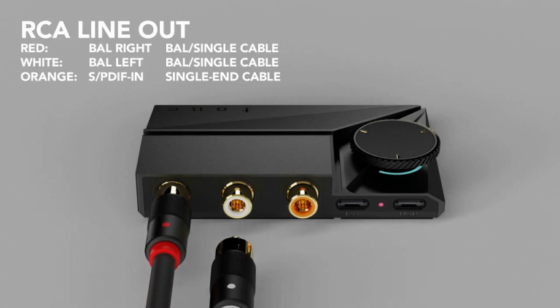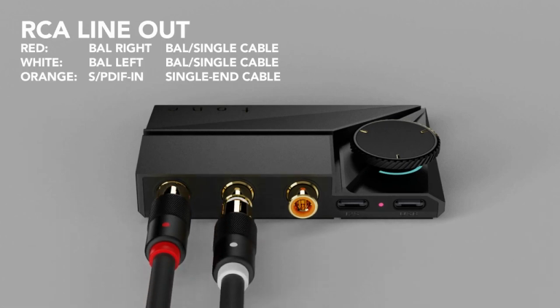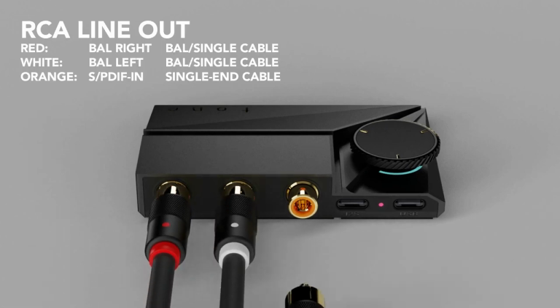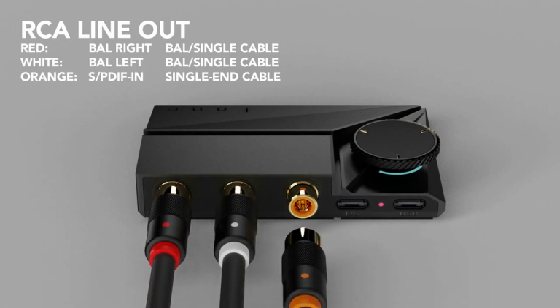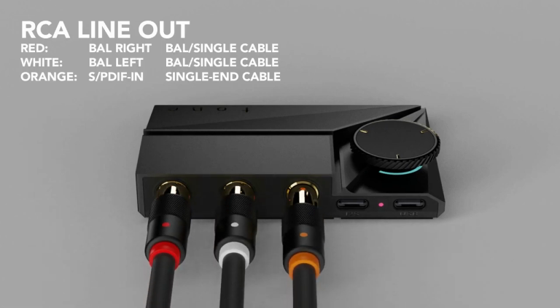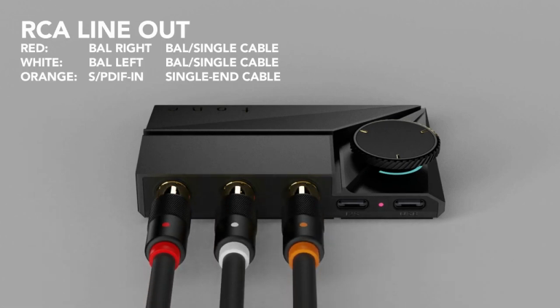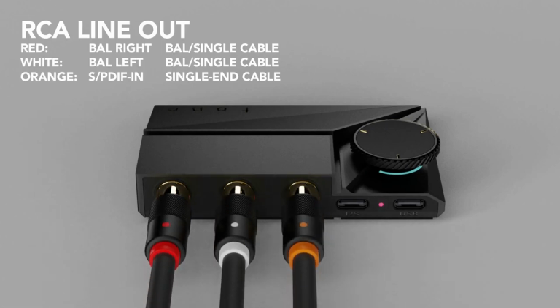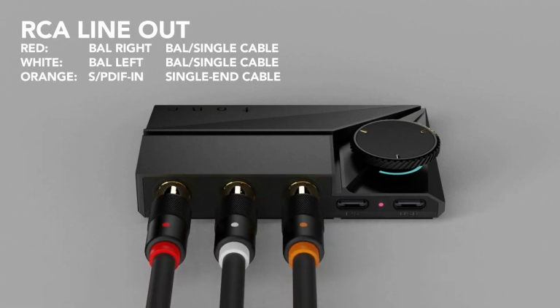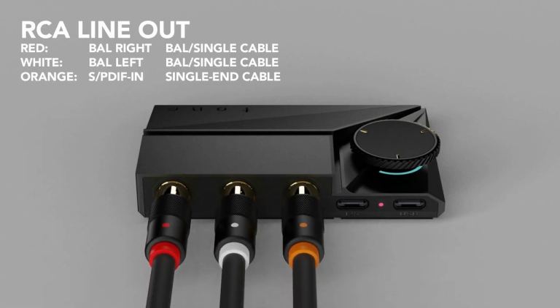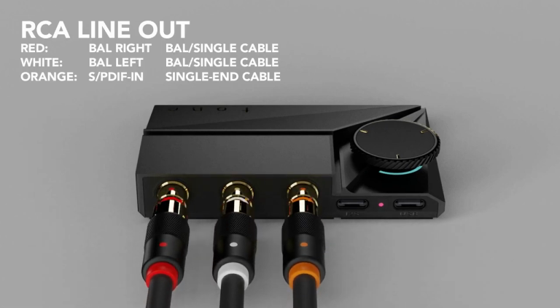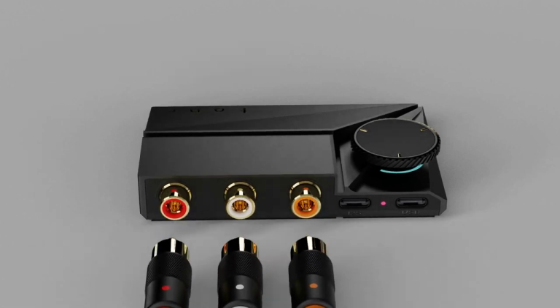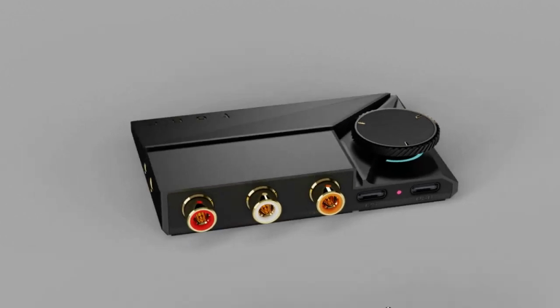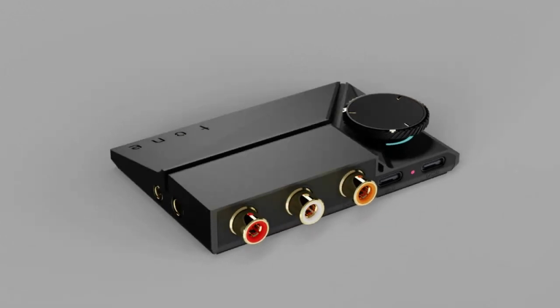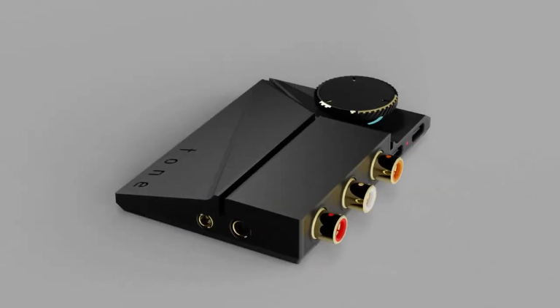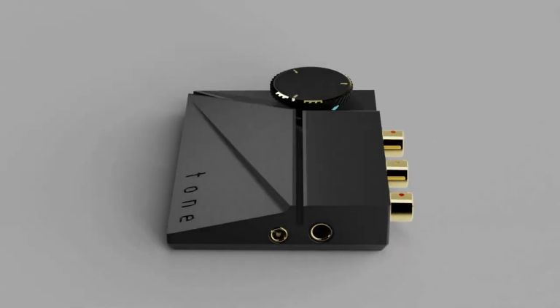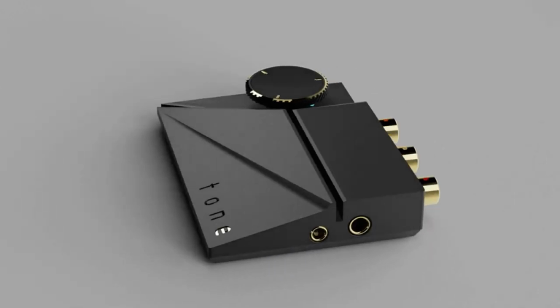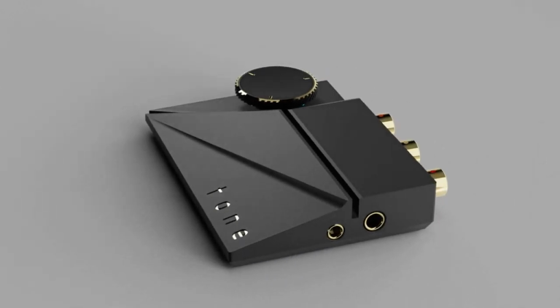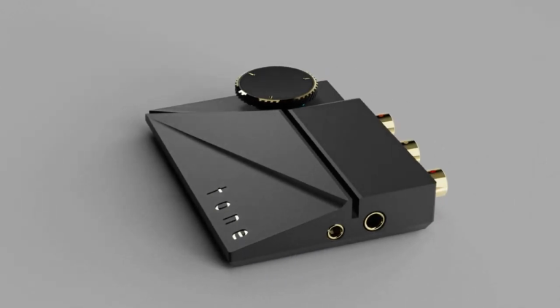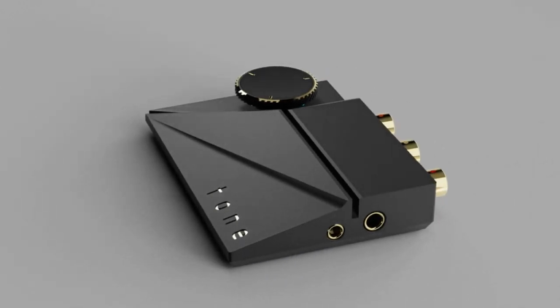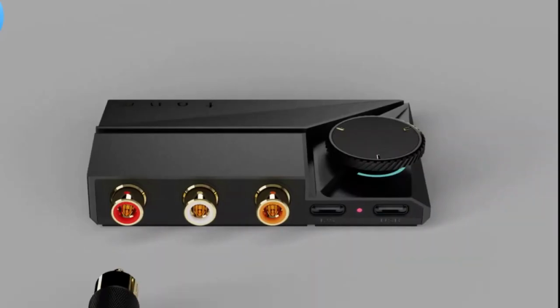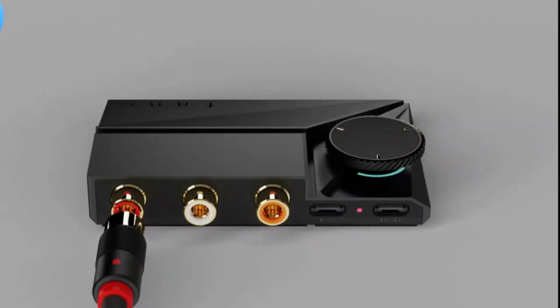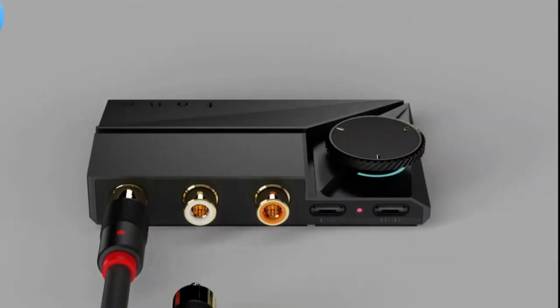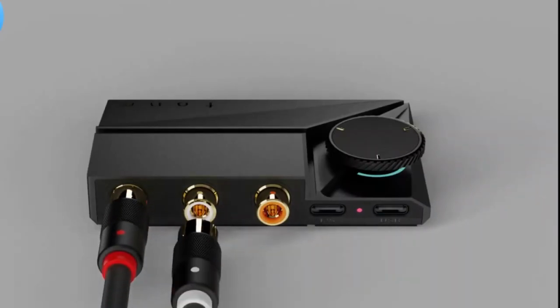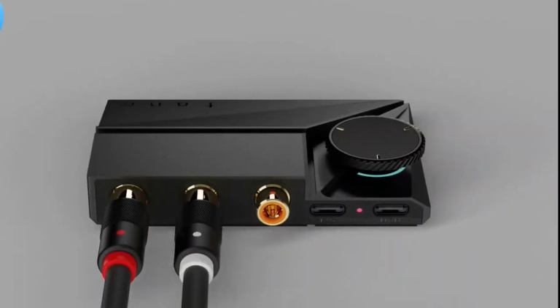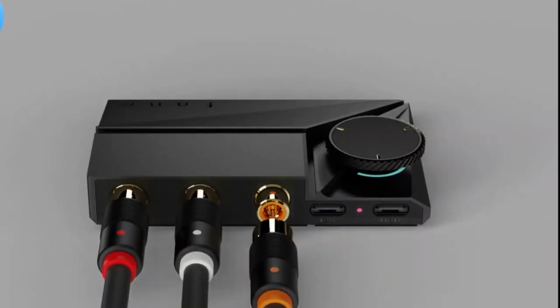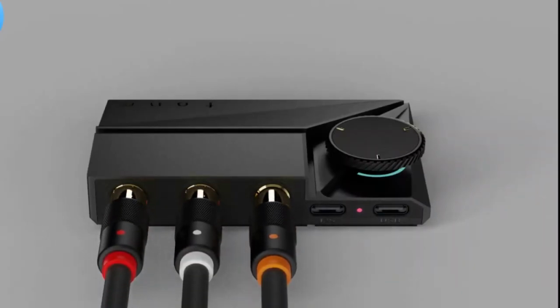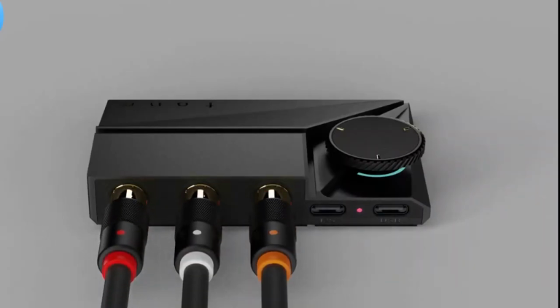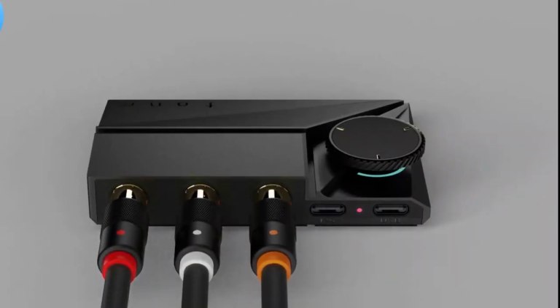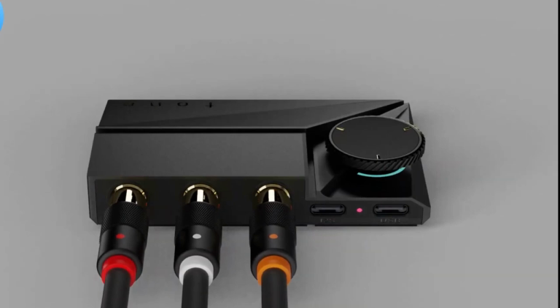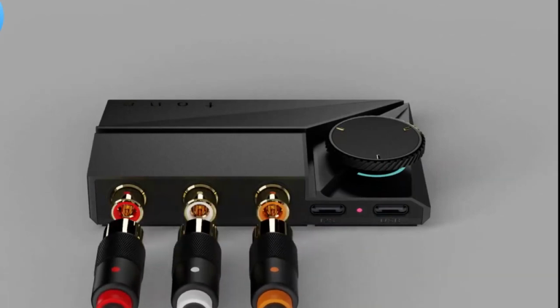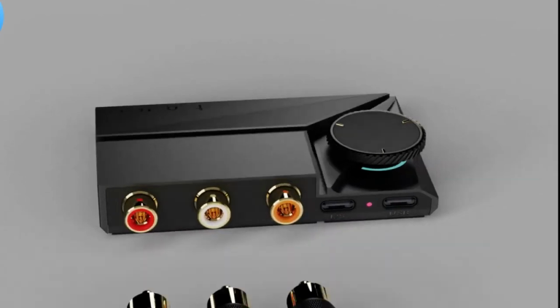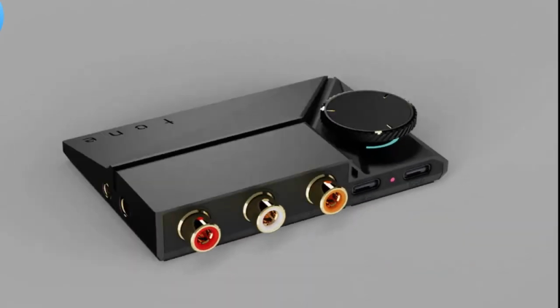The USB Type-C port makes it easy to charge the amplifier, and the lithium-ion battery provides long battery life.